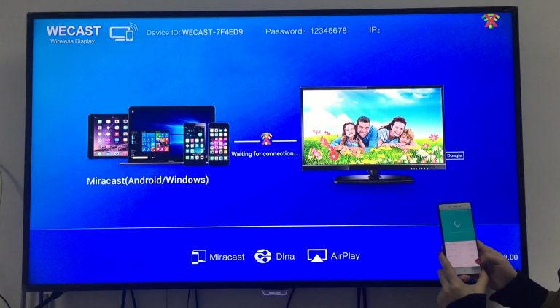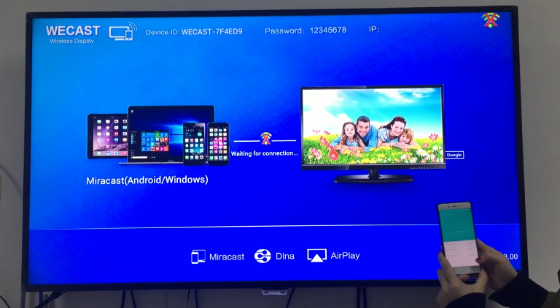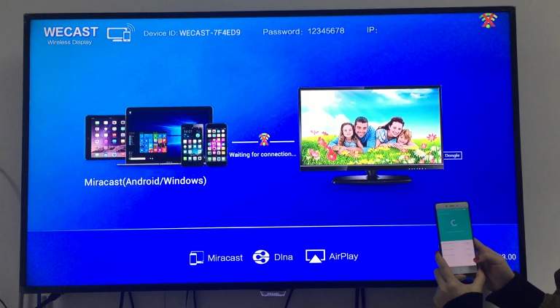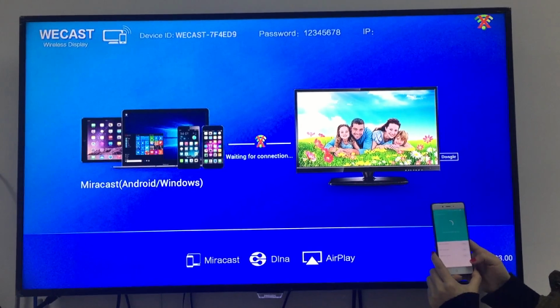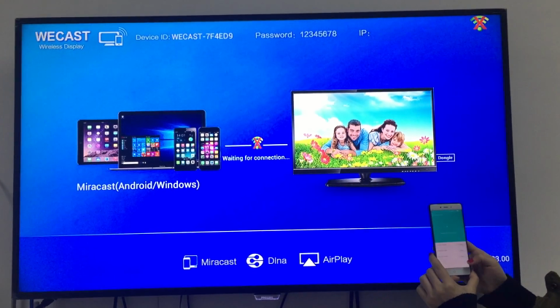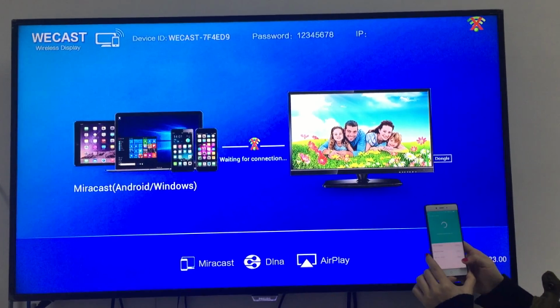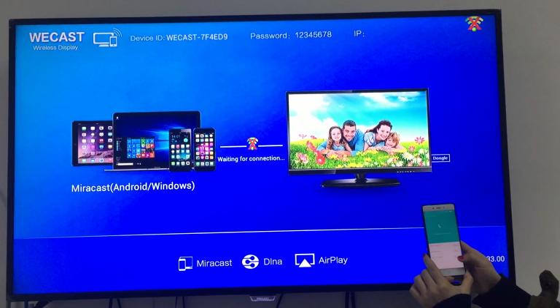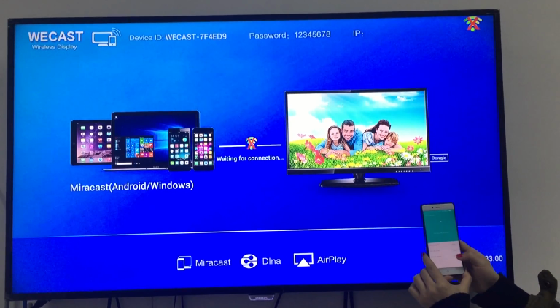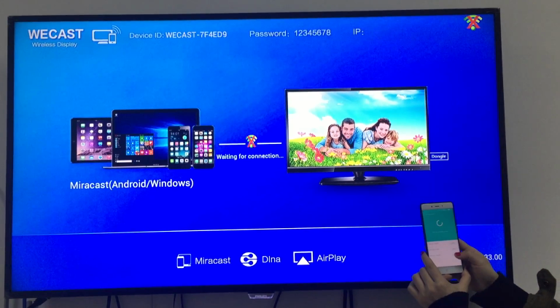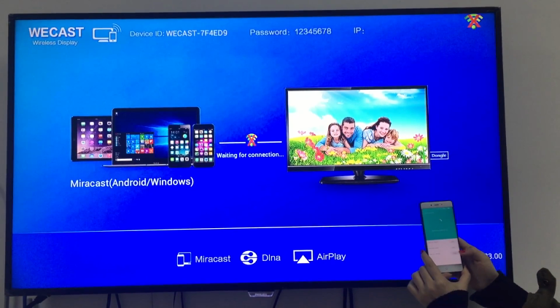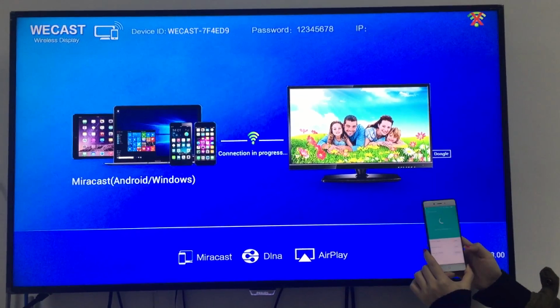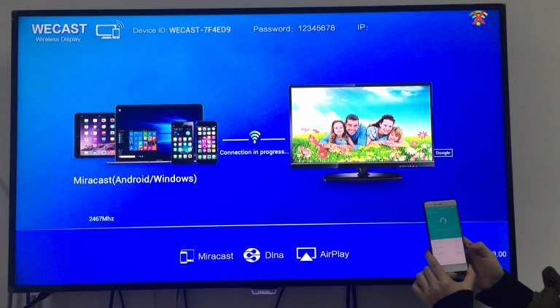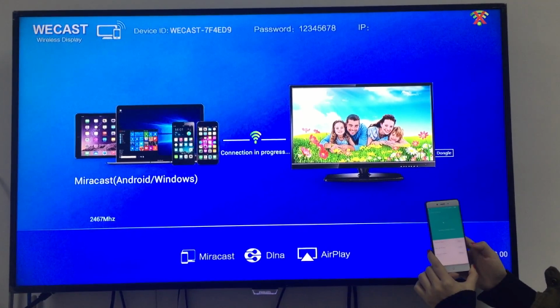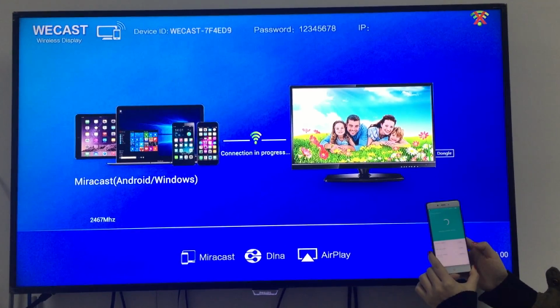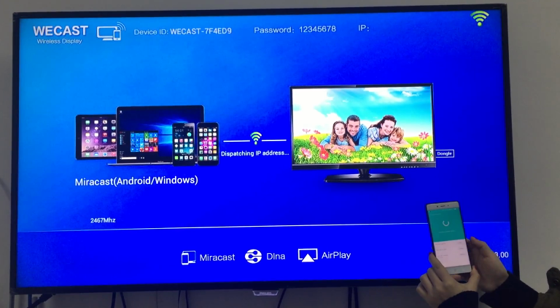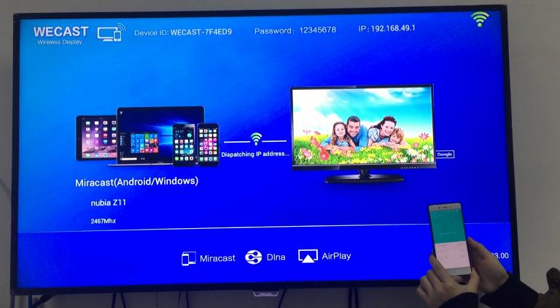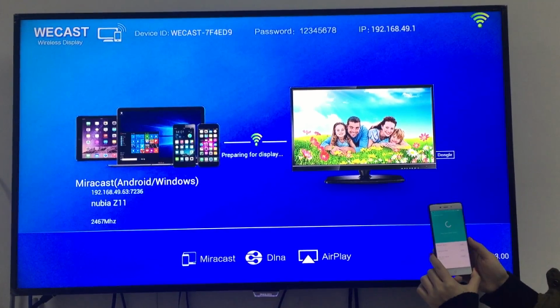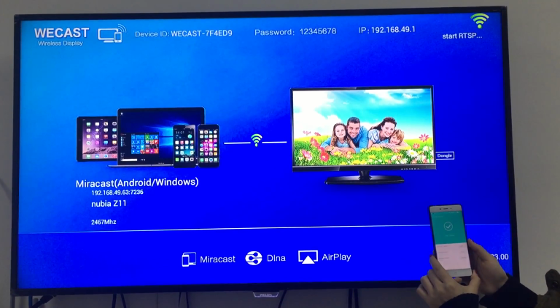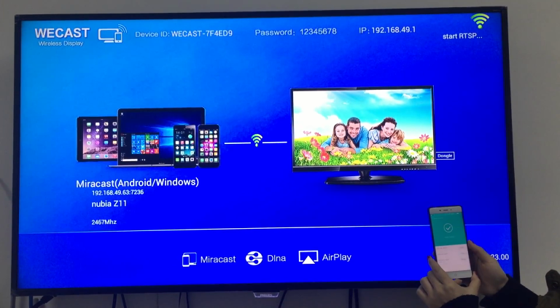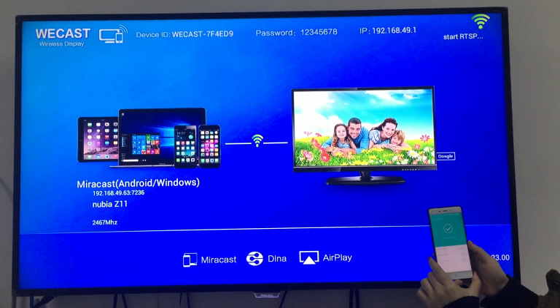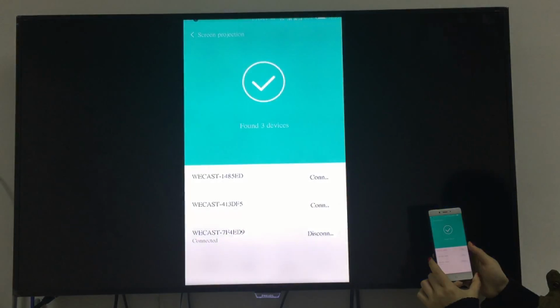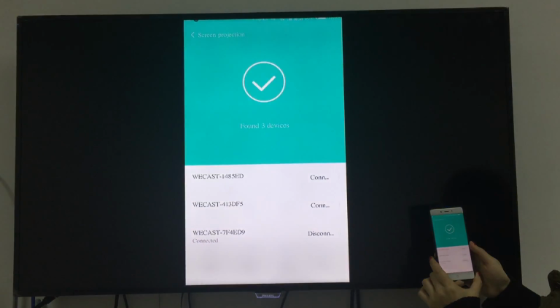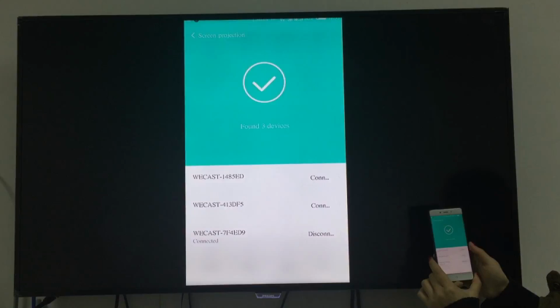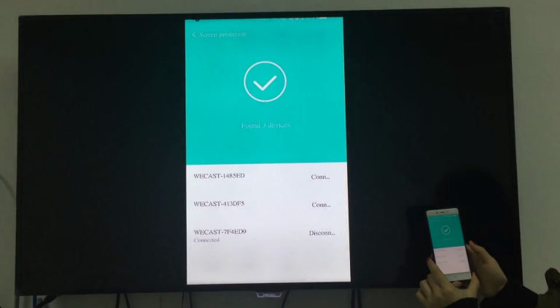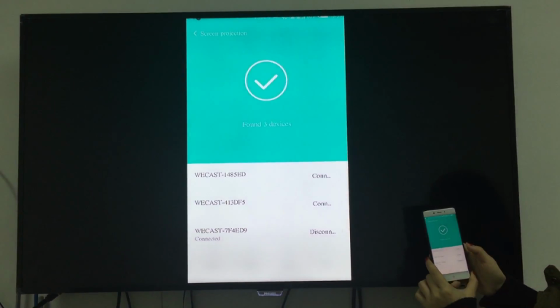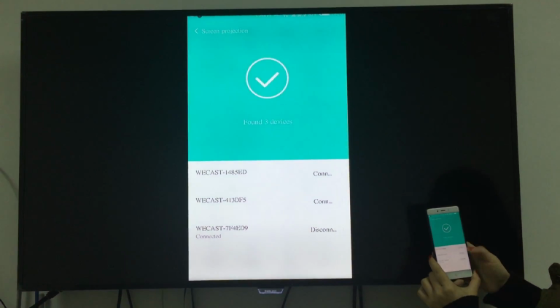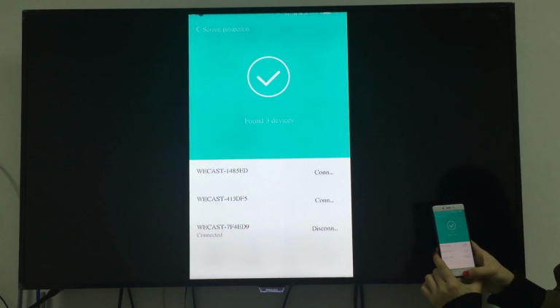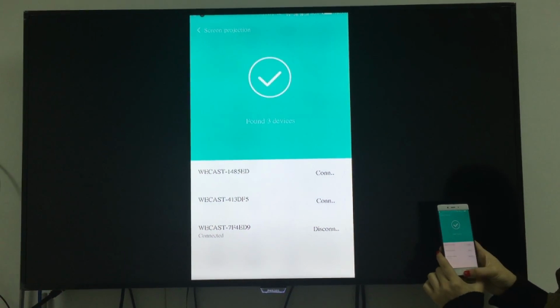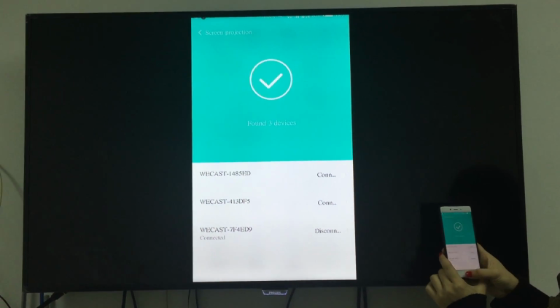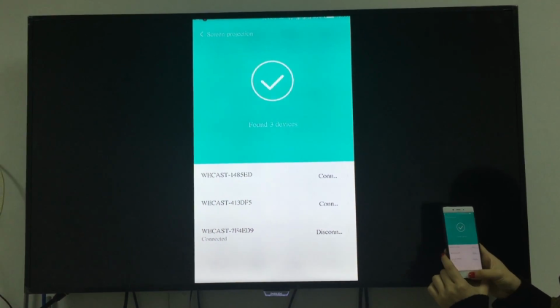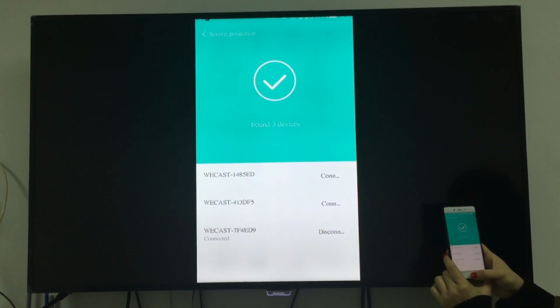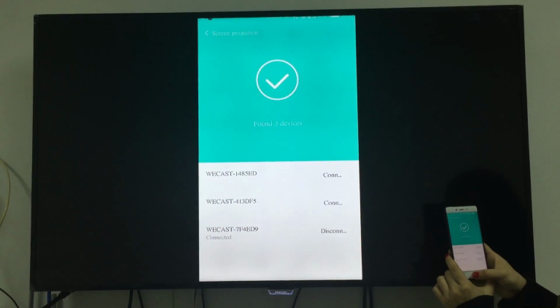This video is about to show you the Miracast function of our new Miracast dongle with Dropchips 3036.